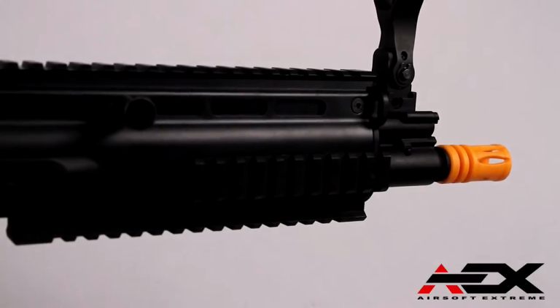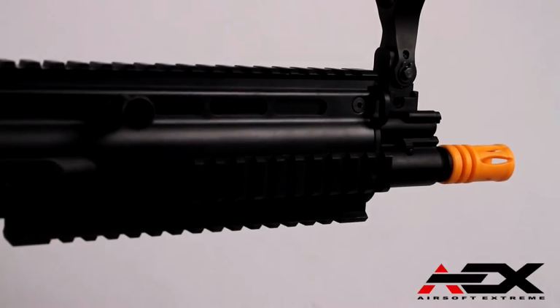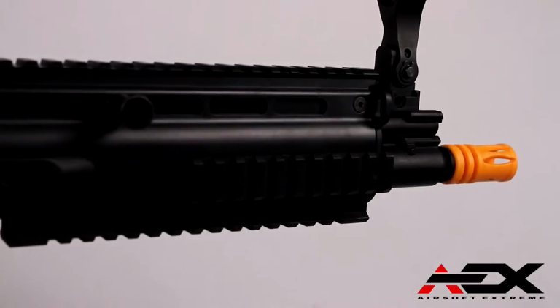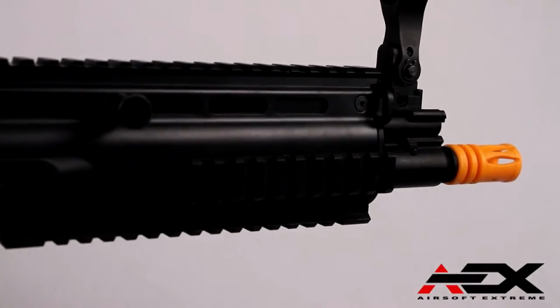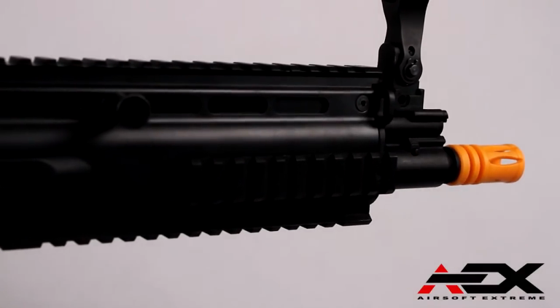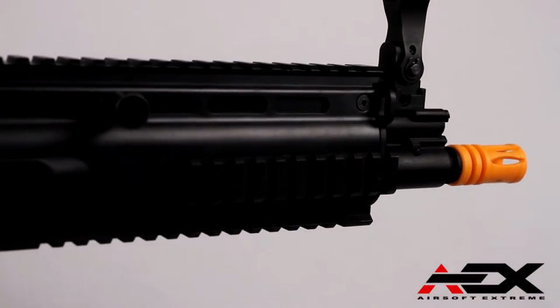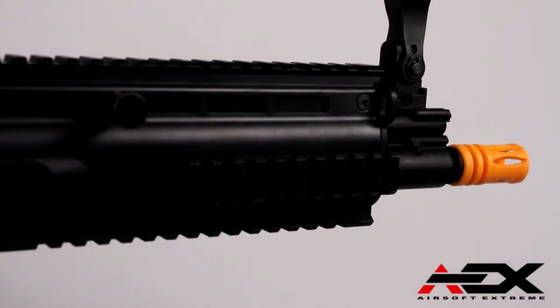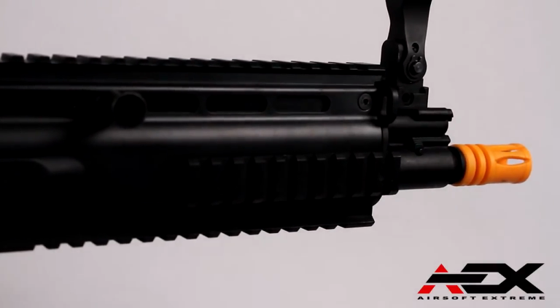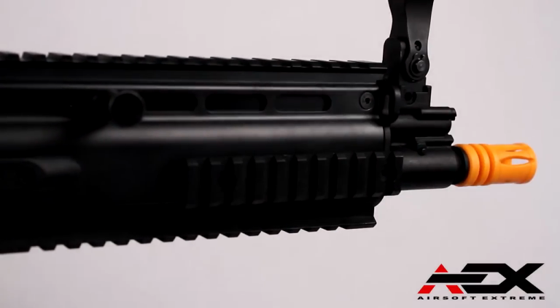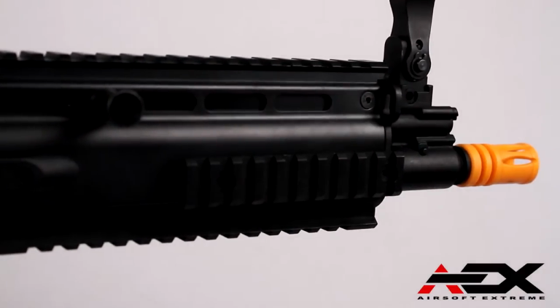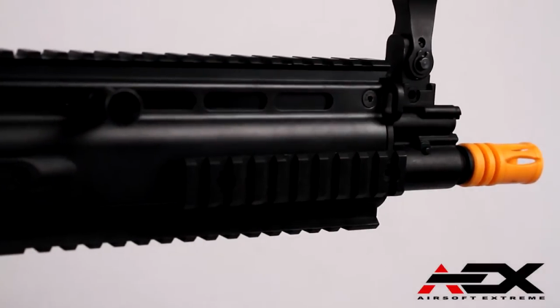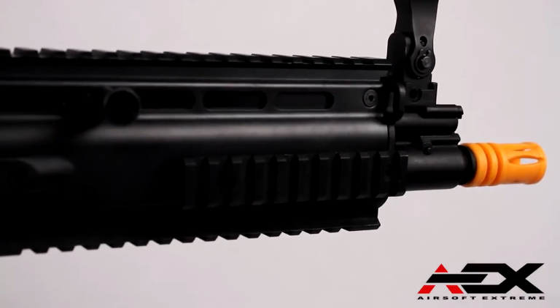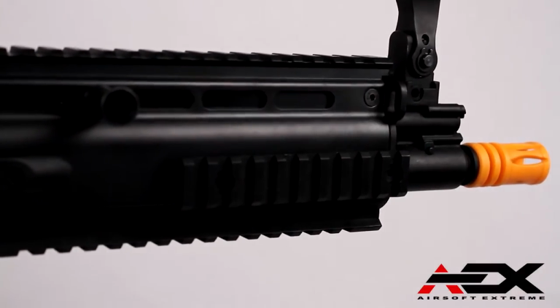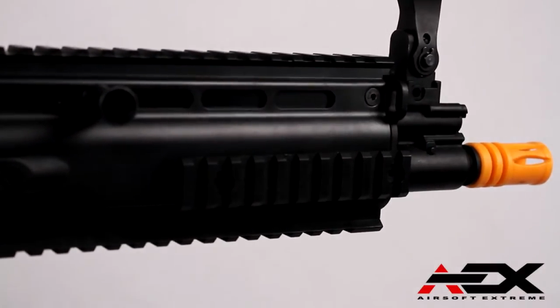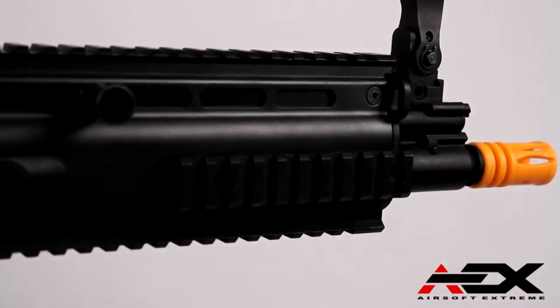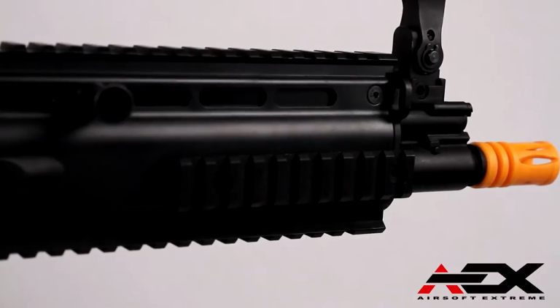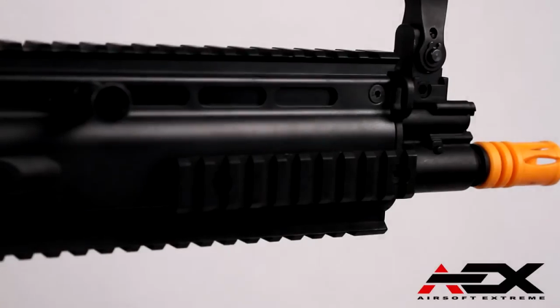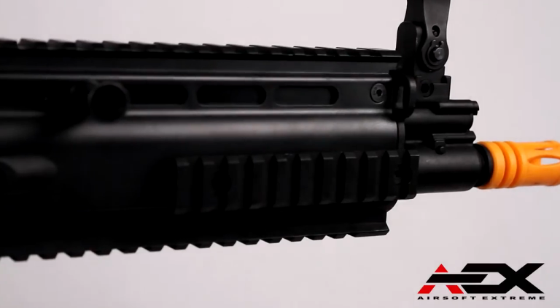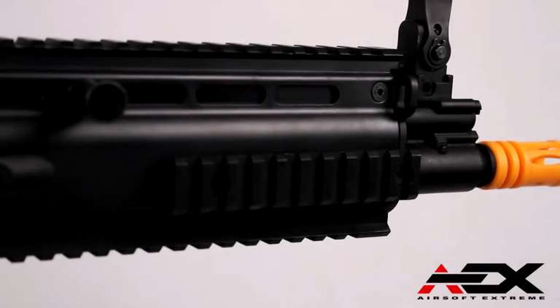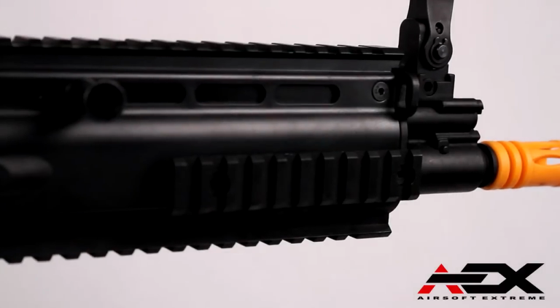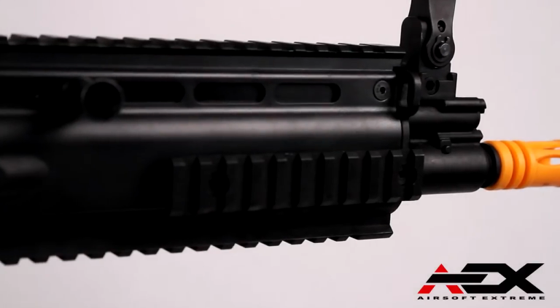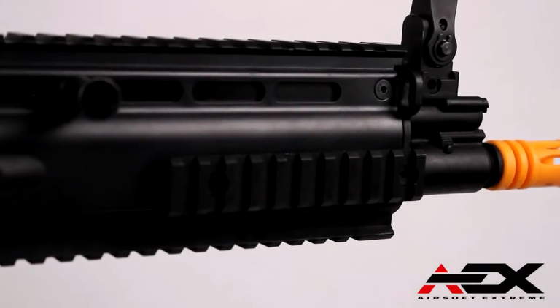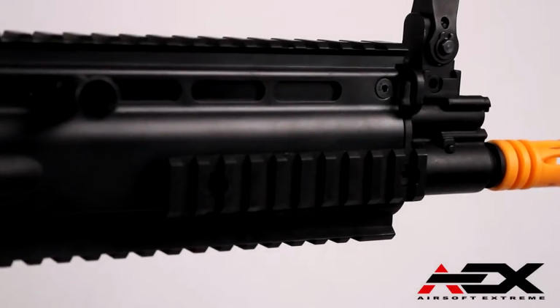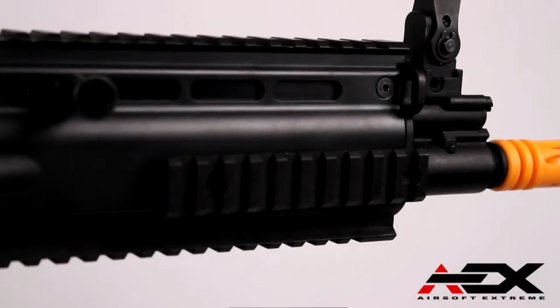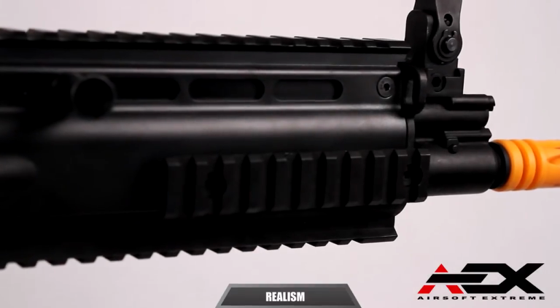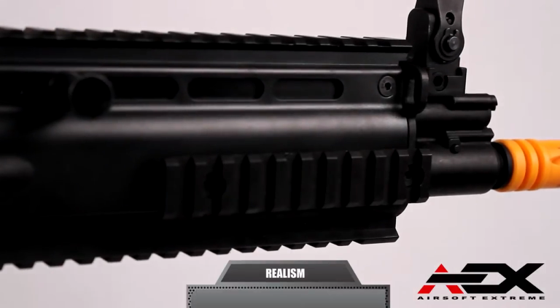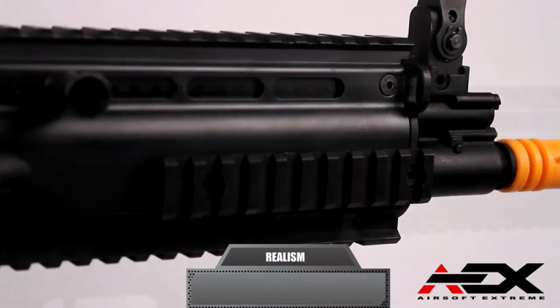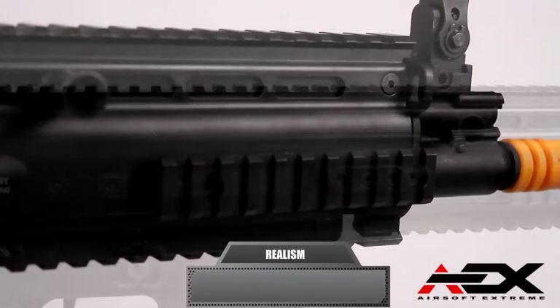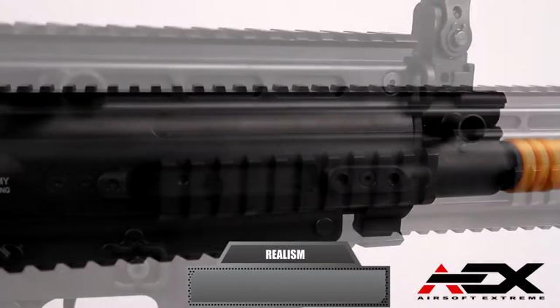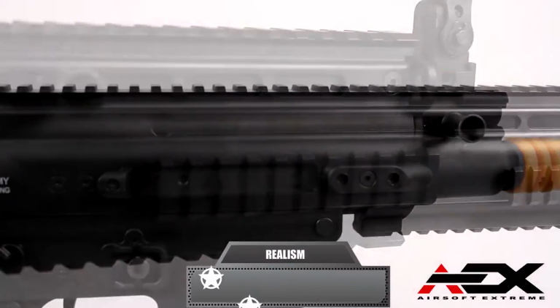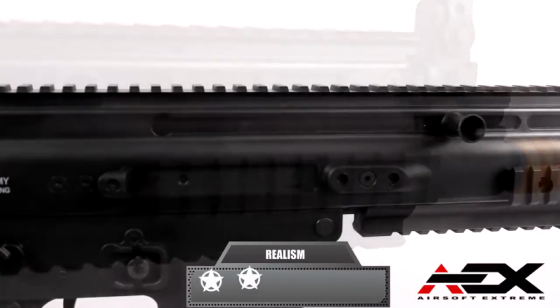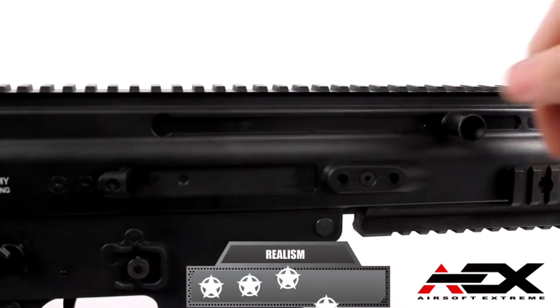It features standard Picatinny rails on the bottom and both sides of the receiver. So we rated it a 4 out of 5 on realism.